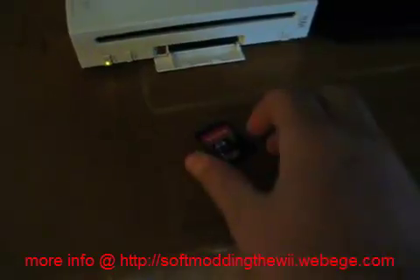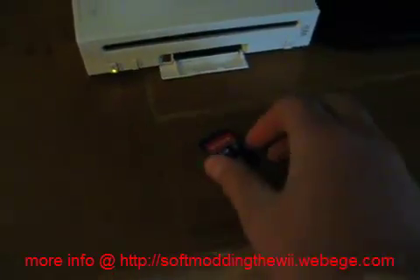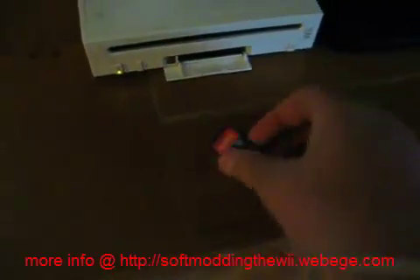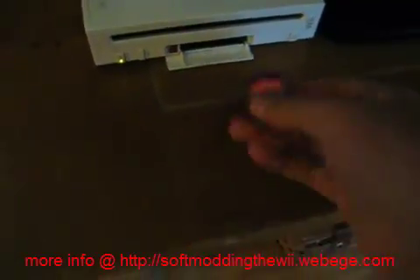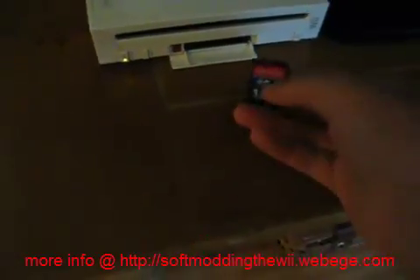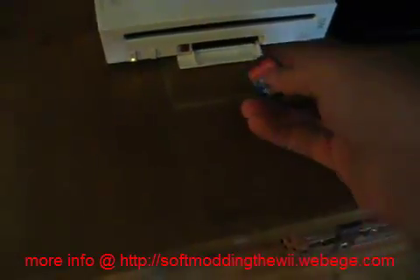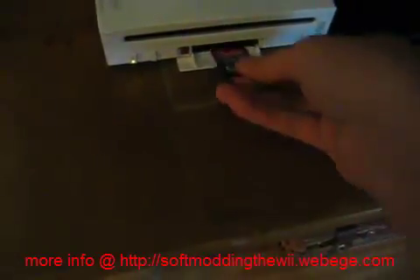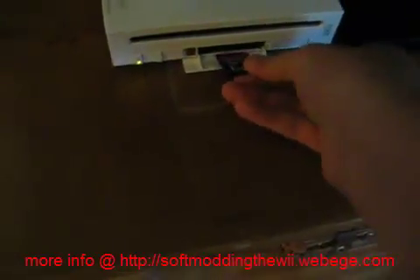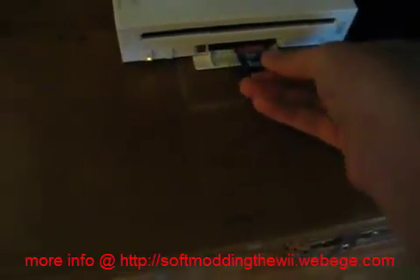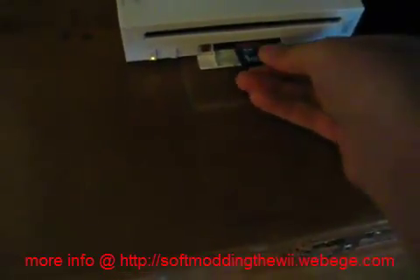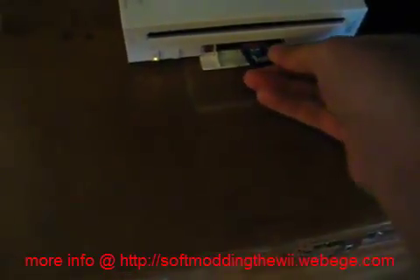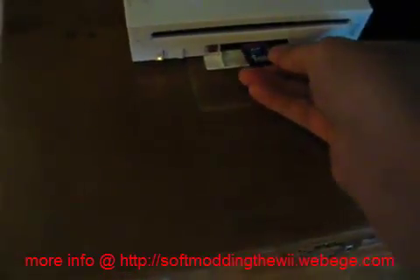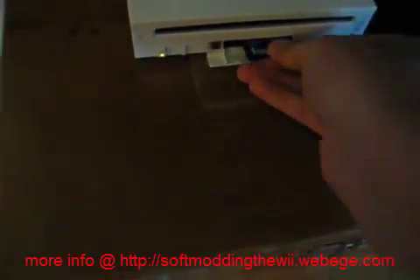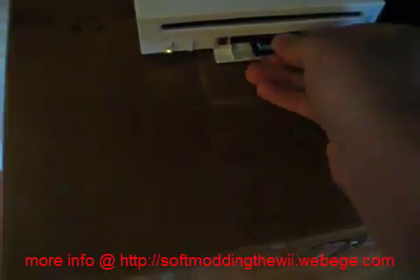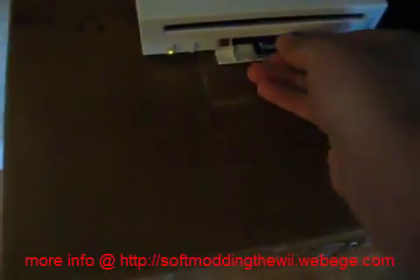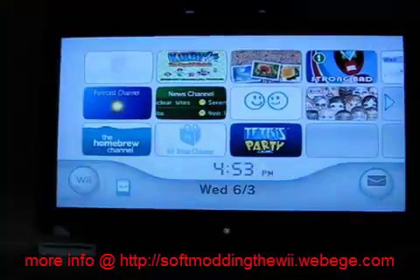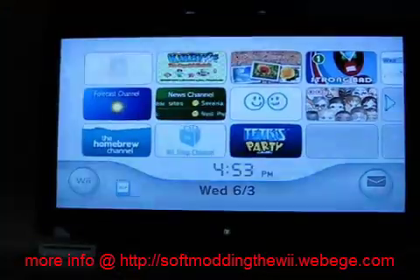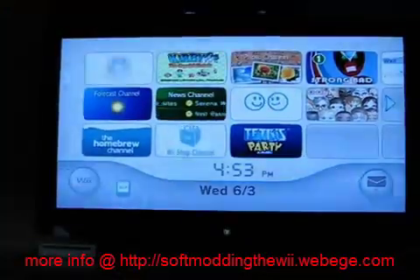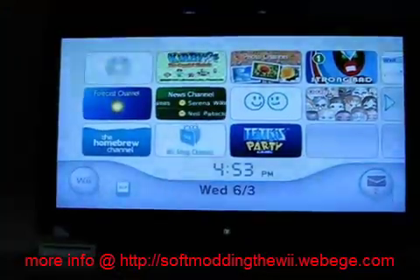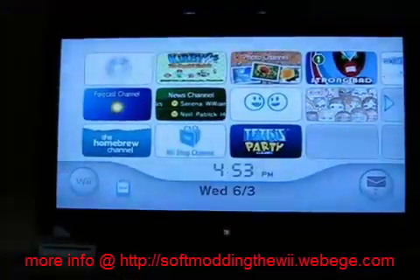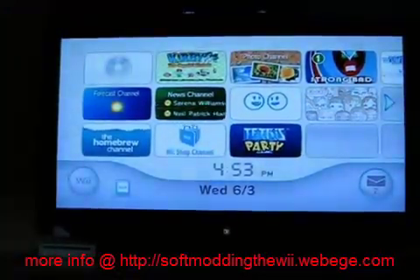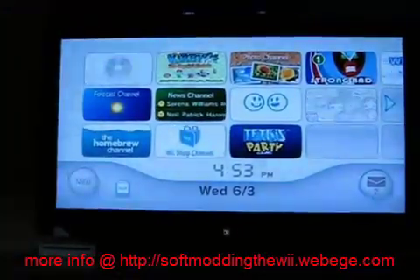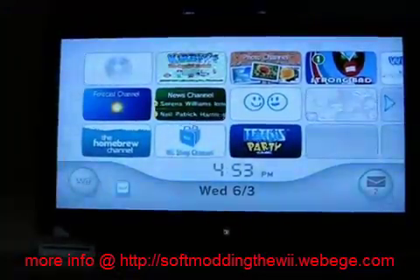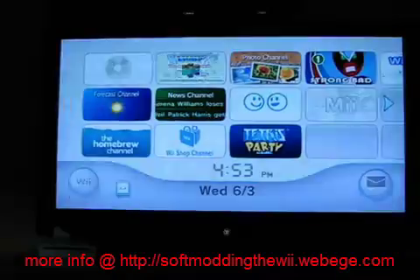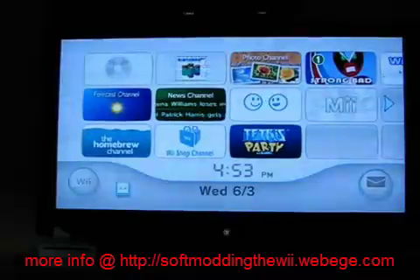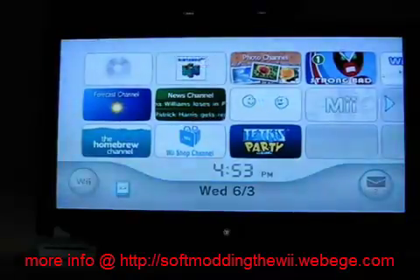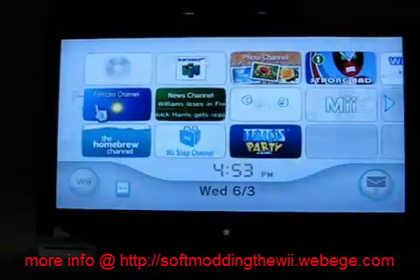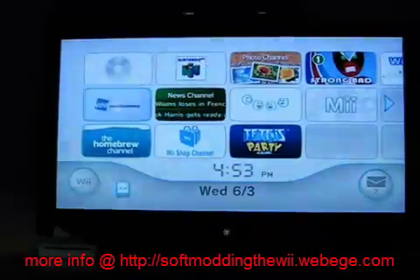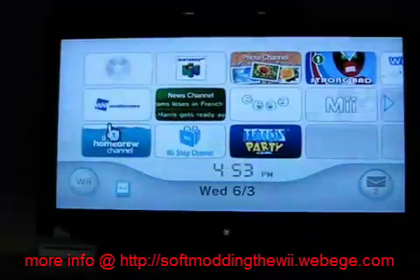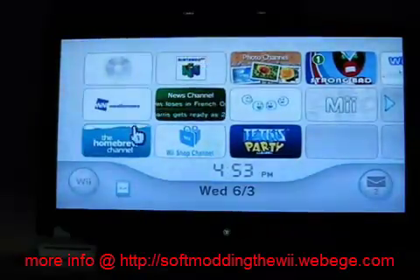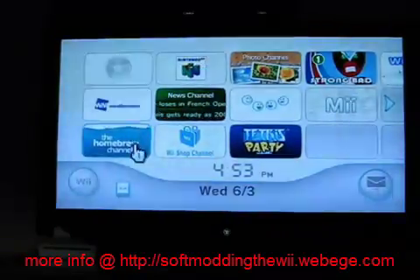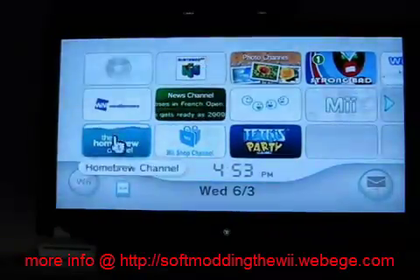Stick the SD card into your Wii. With your SD card in, go to the Homebrew channel.